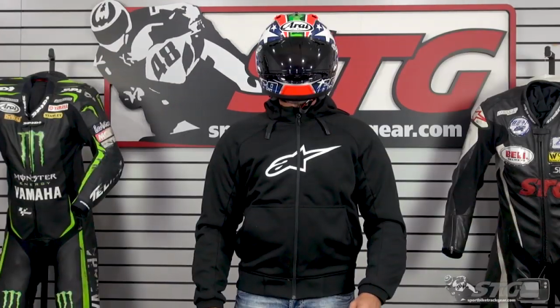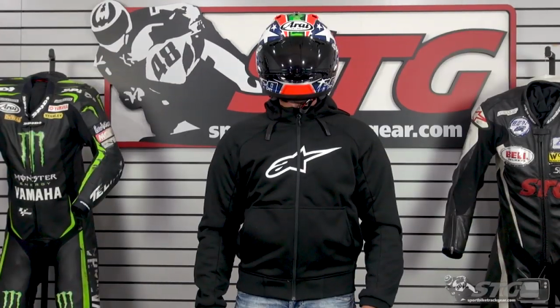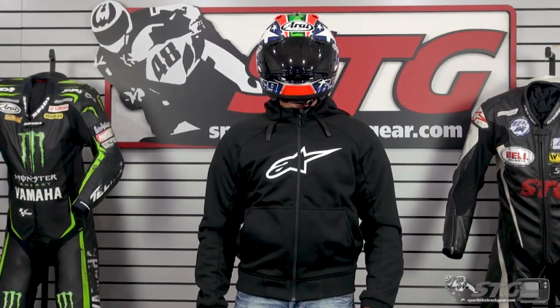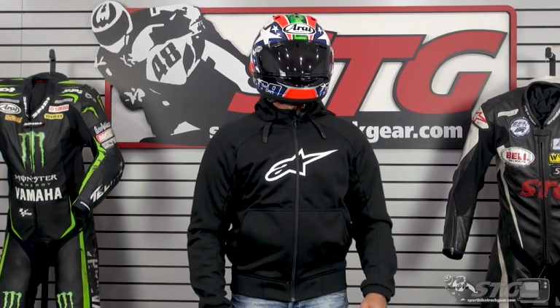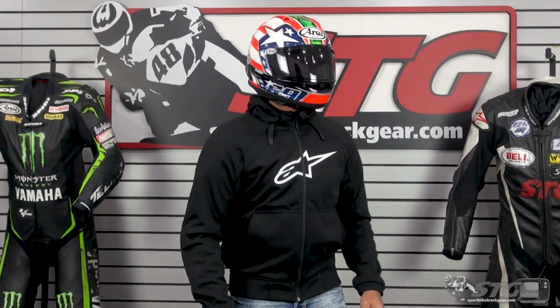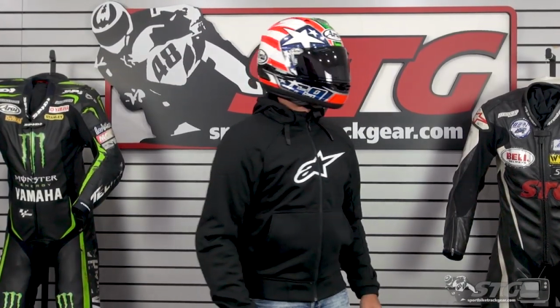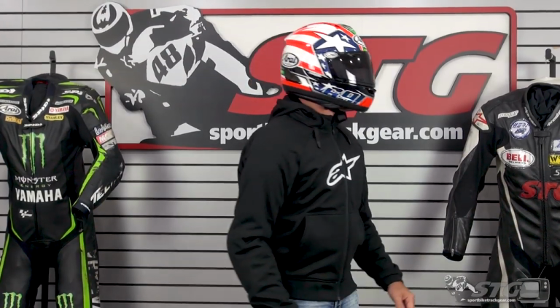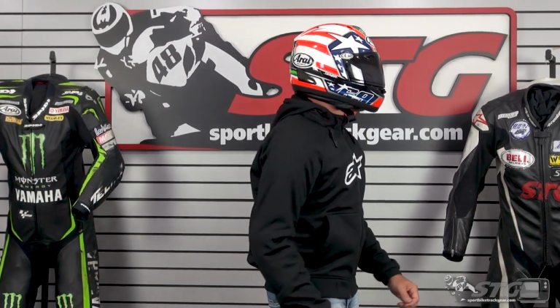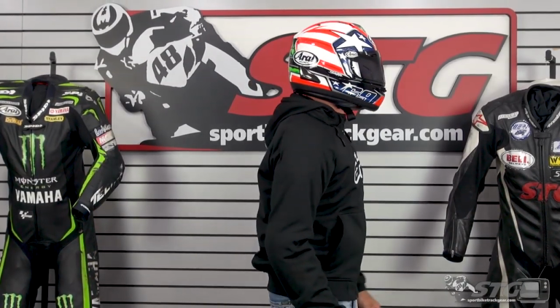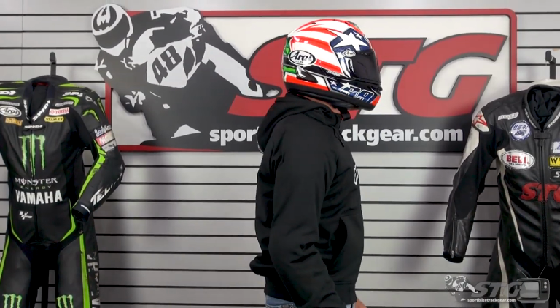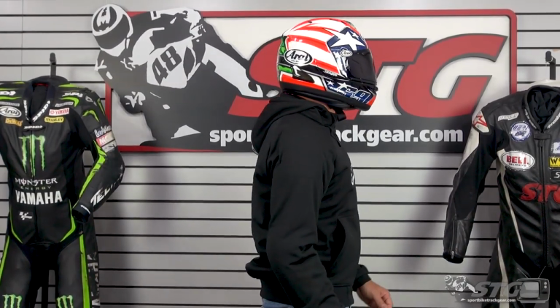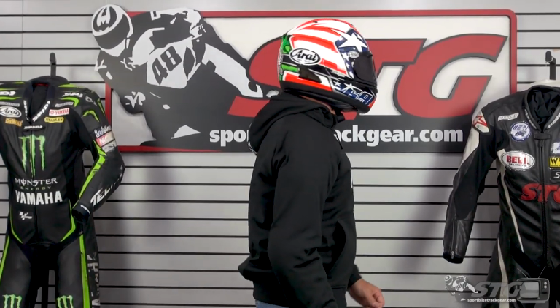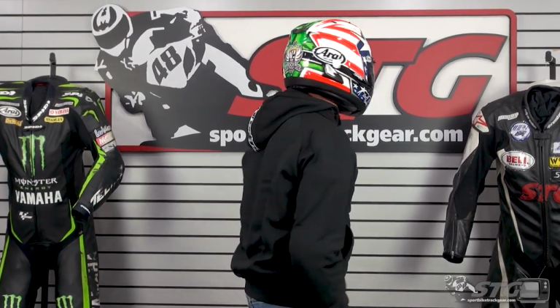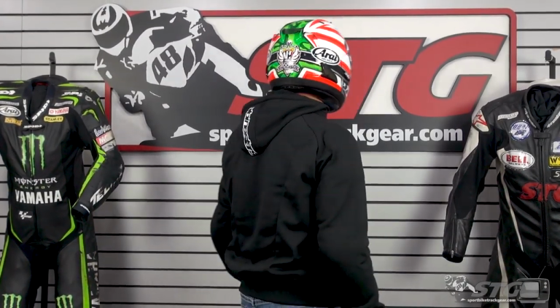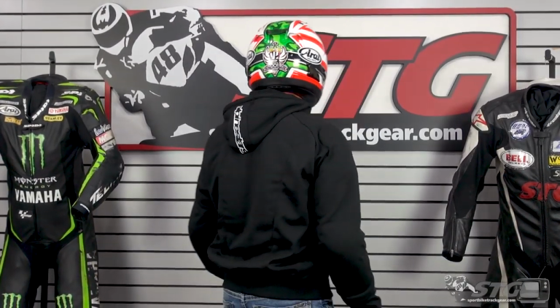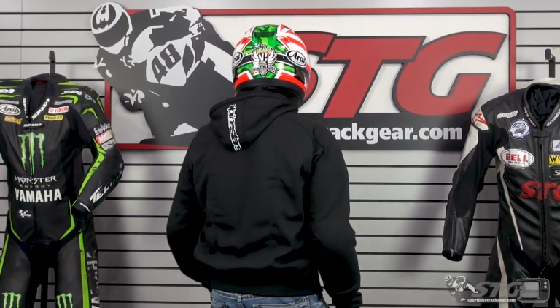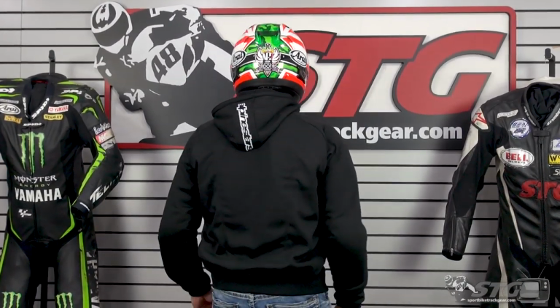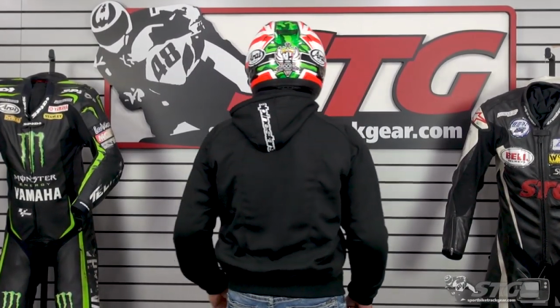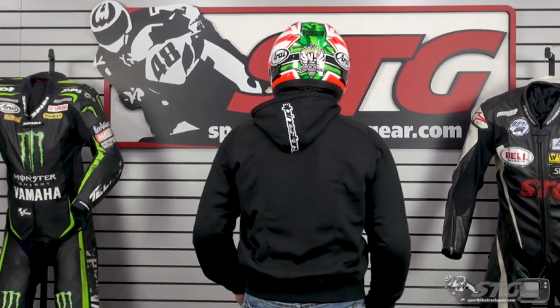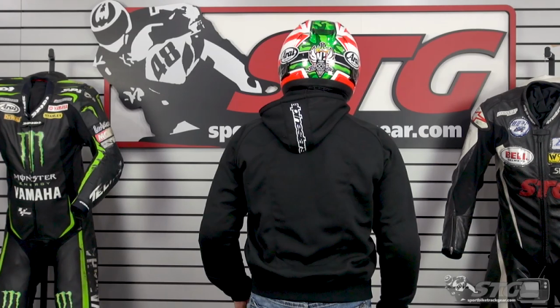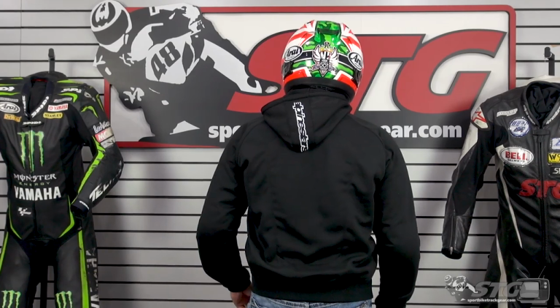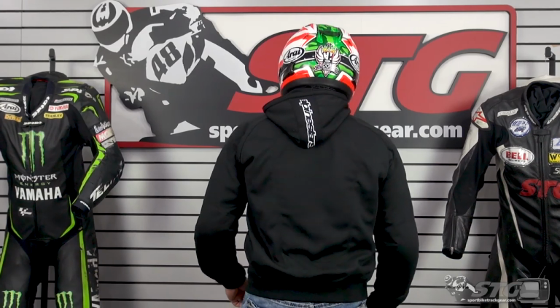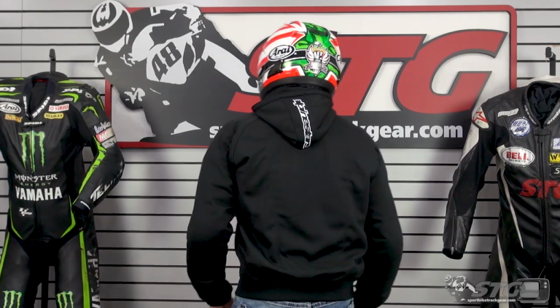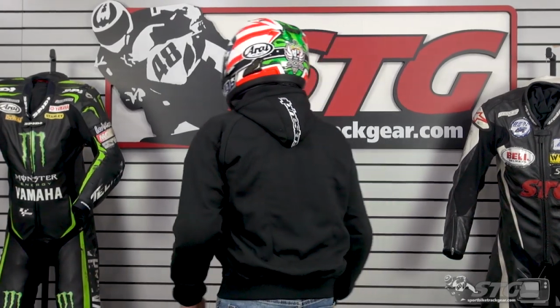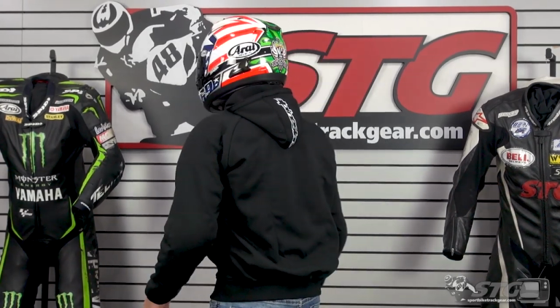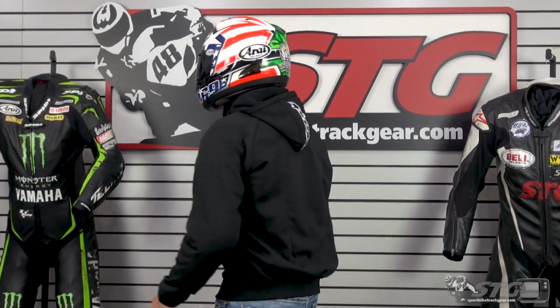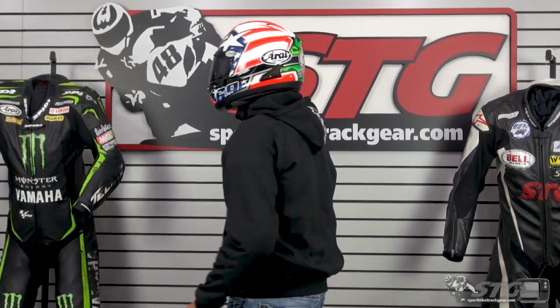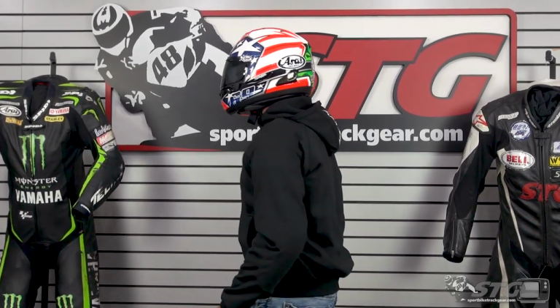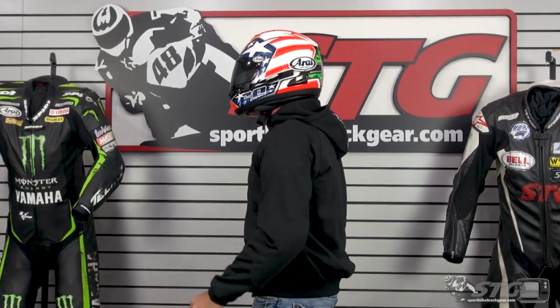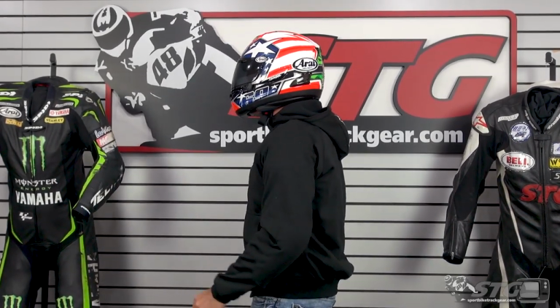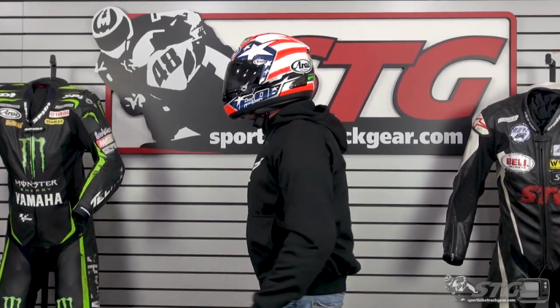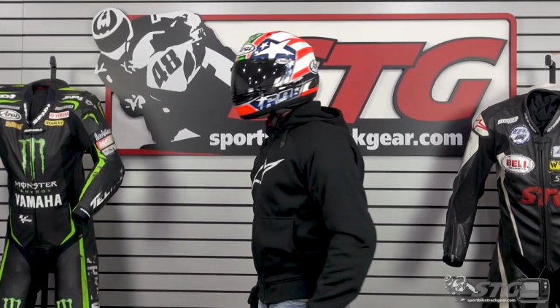Let's jump into sizing. I'm 5 feet 11 inches tall, 197 pounds, 33 inch waist. I have on an extra large right now in the Chrome Sport.